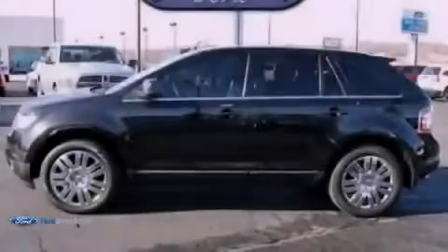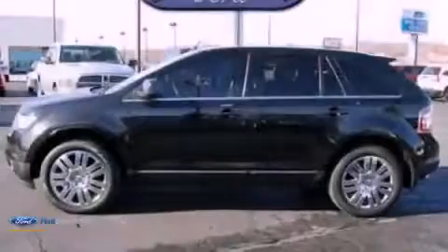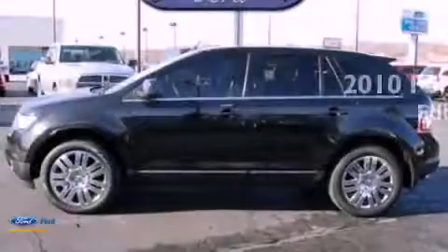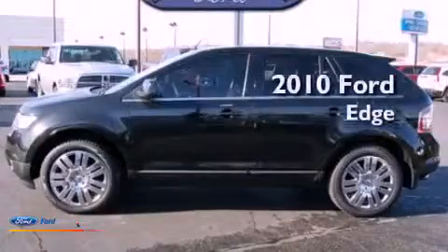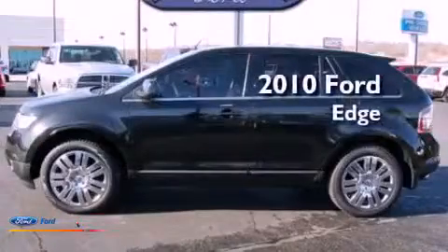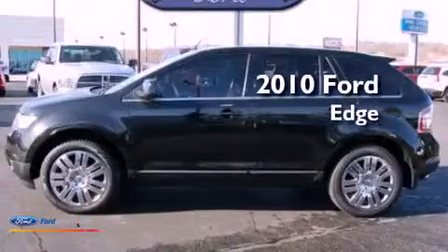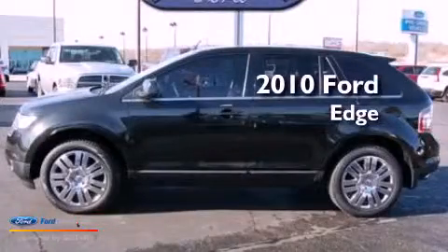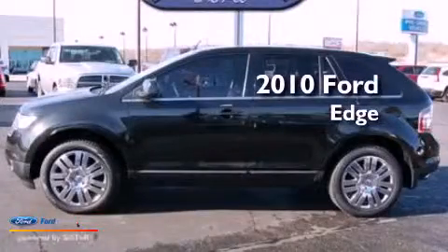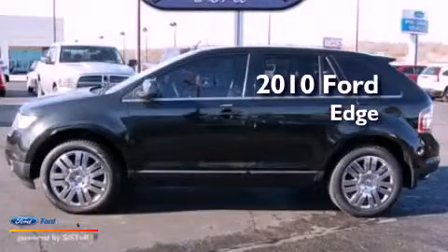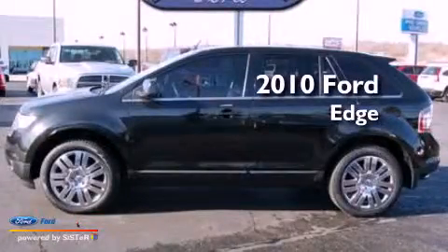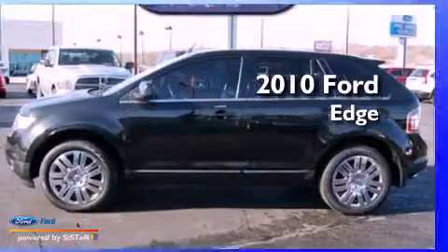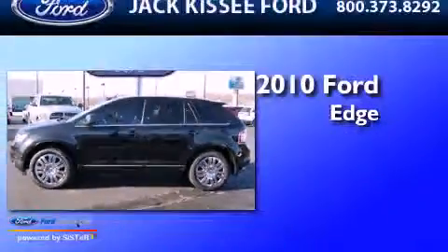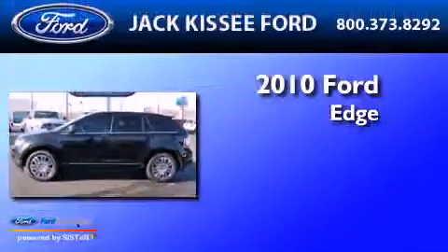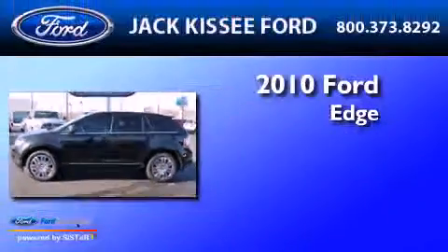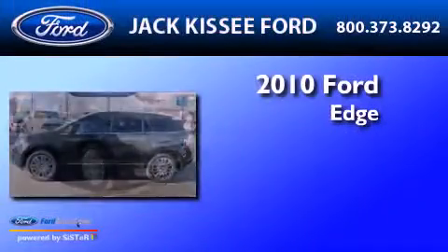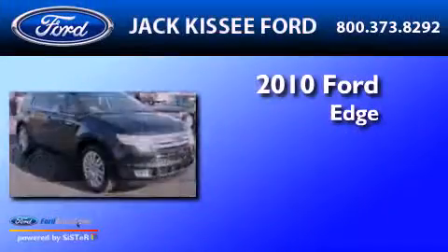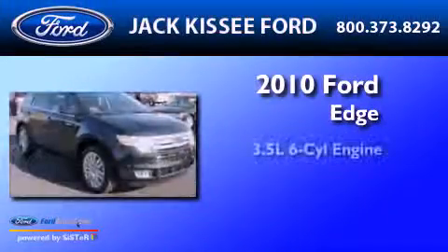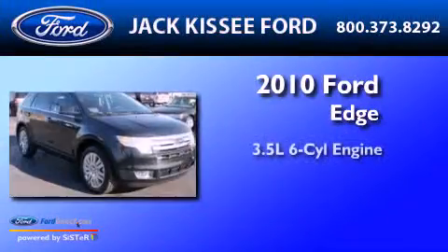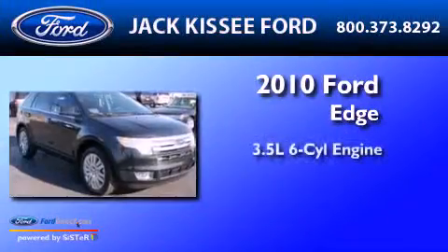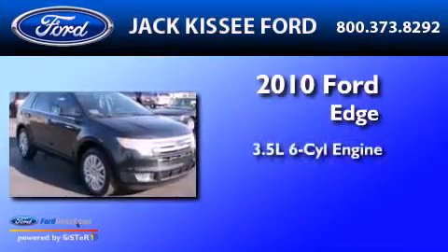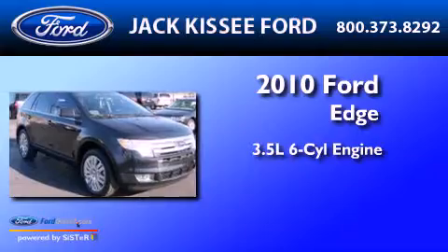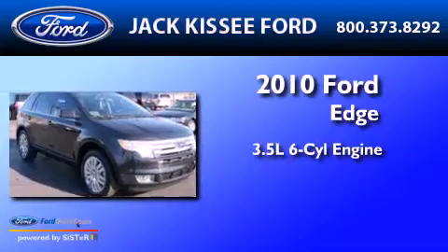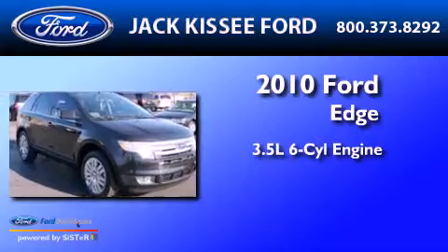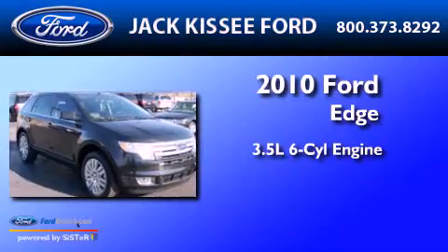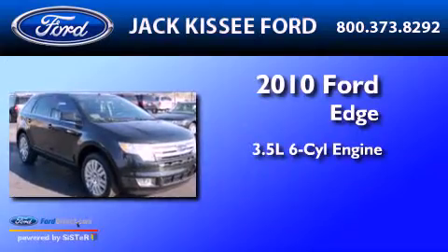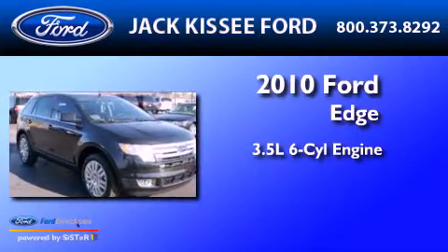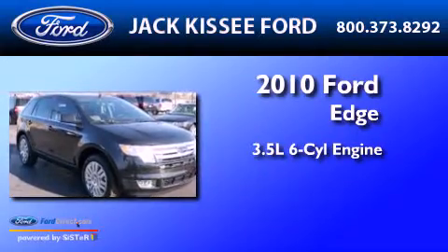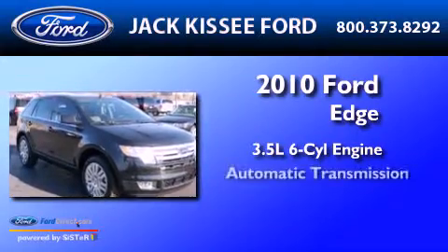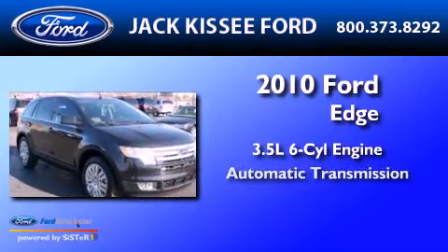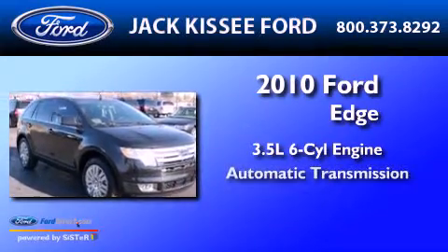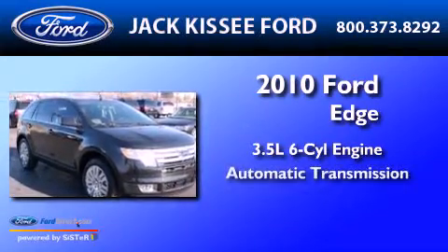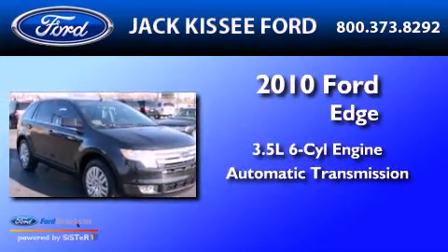This is a 2010 Ford Edge. It has a 3.5-liter six-cylinder engine and an automatic transmission.